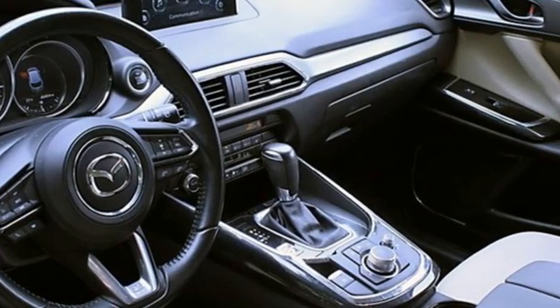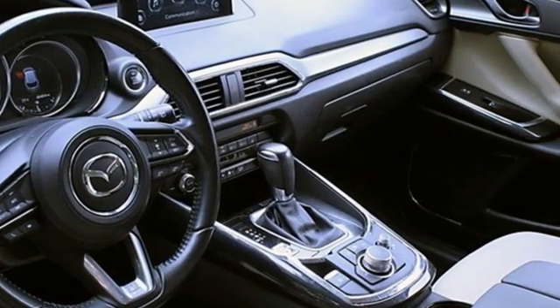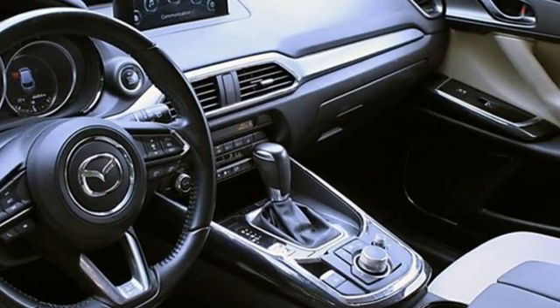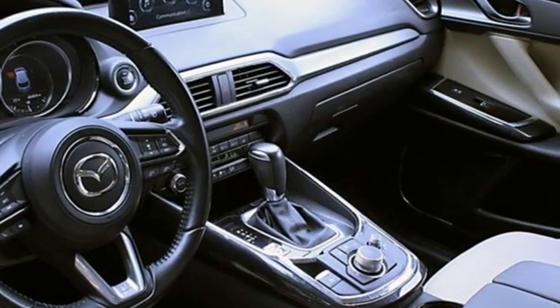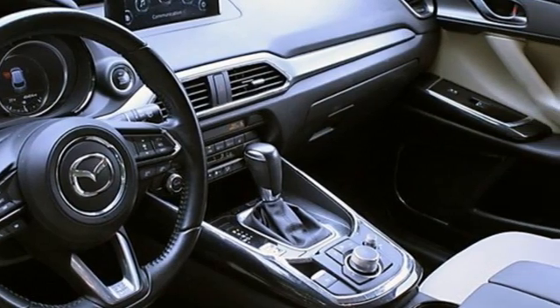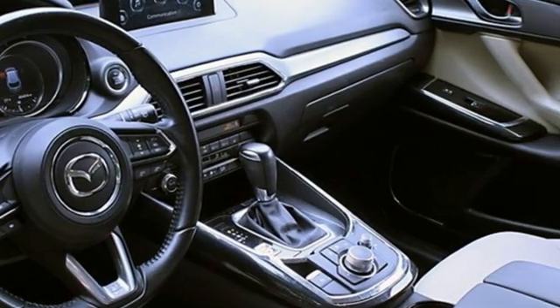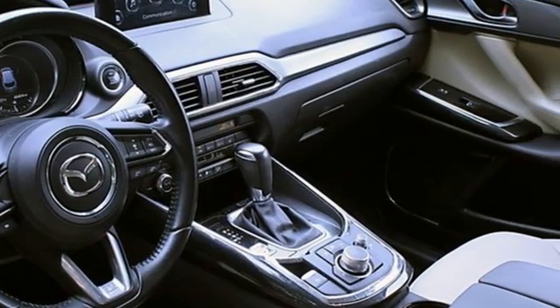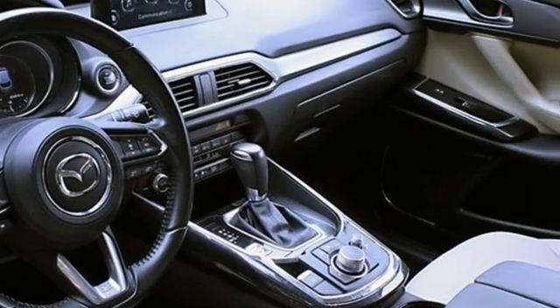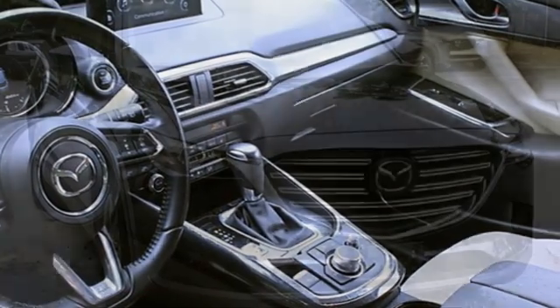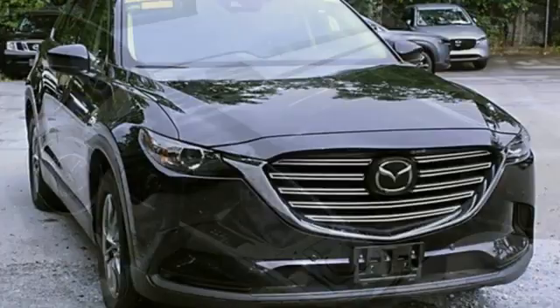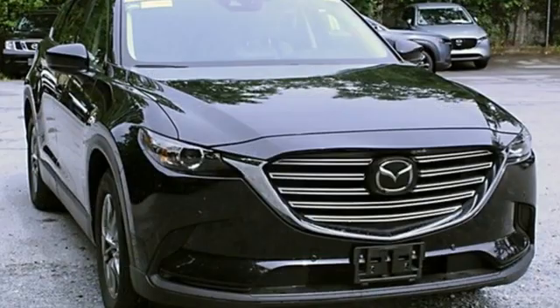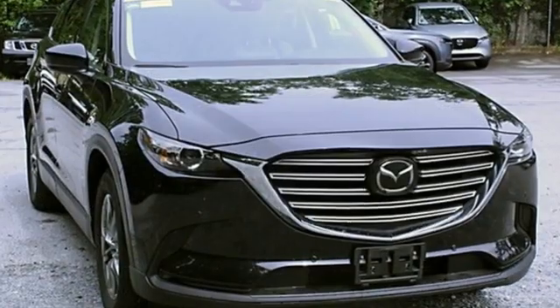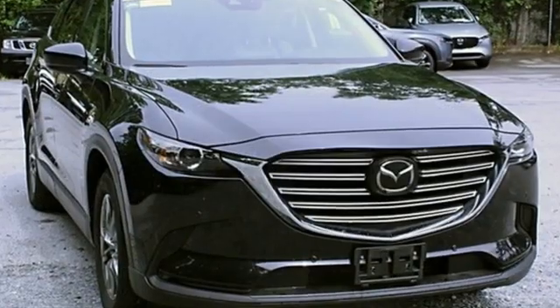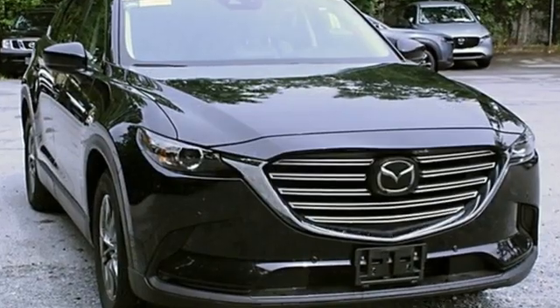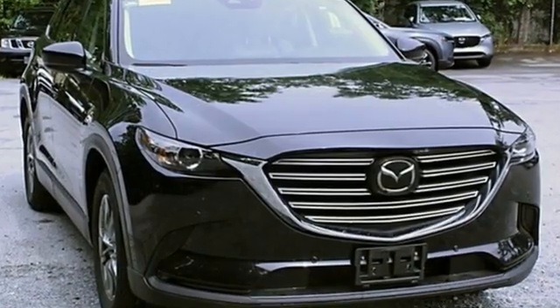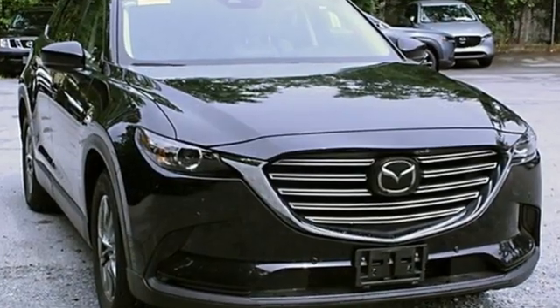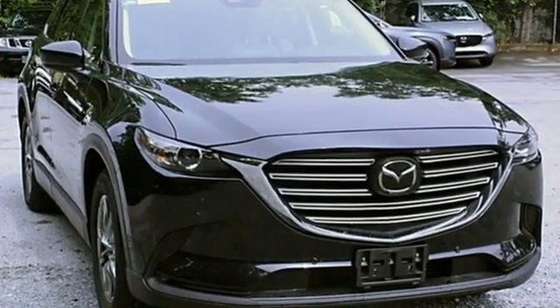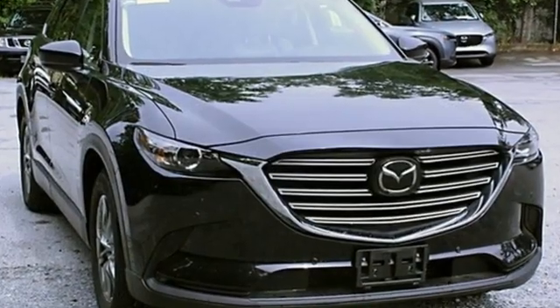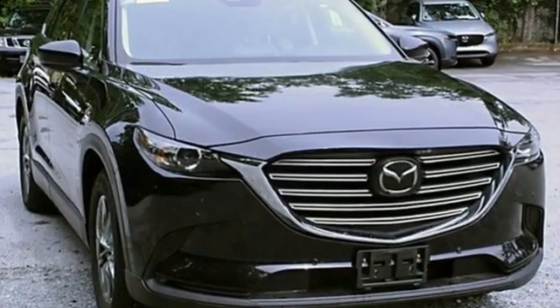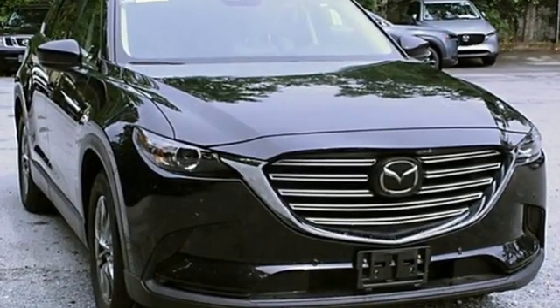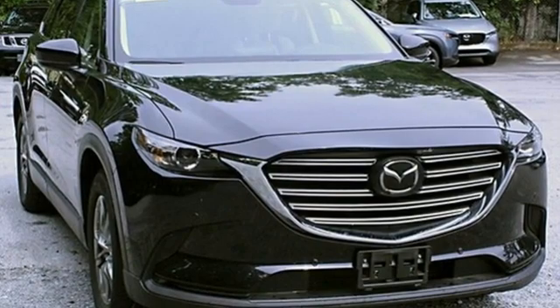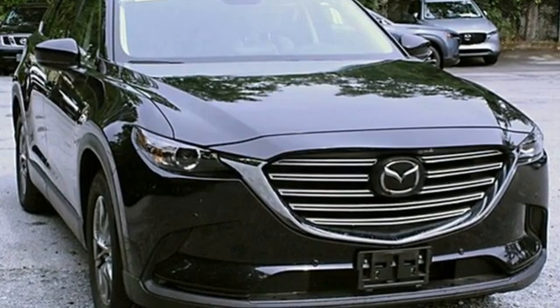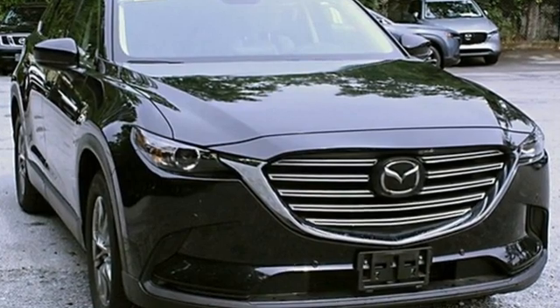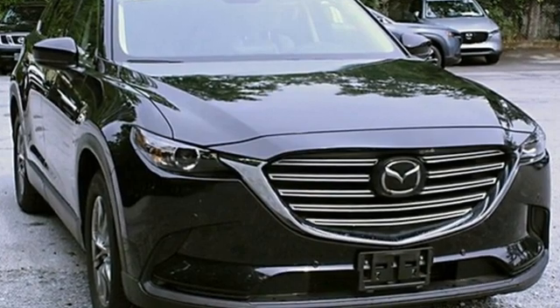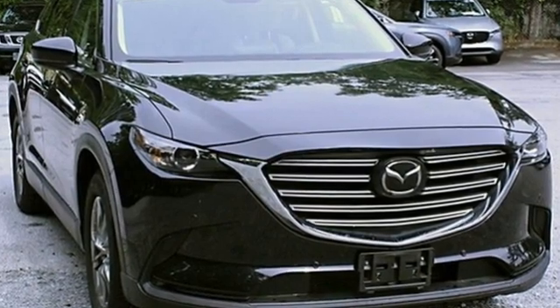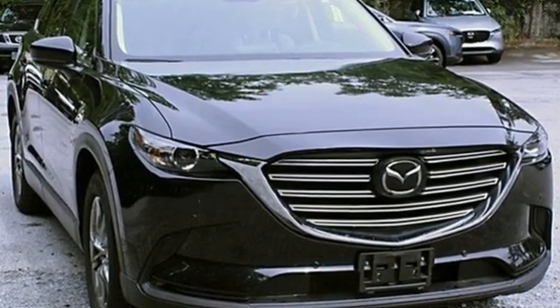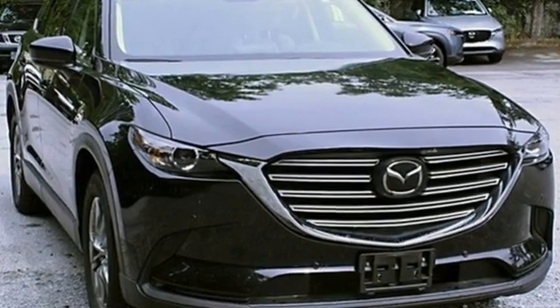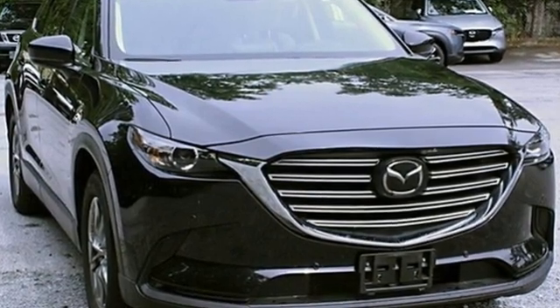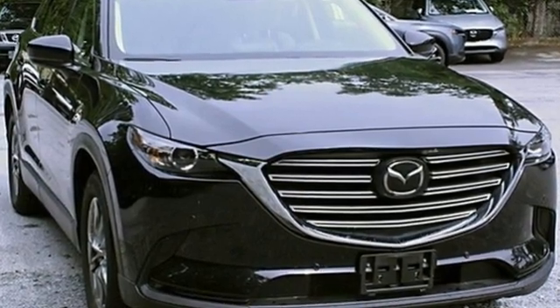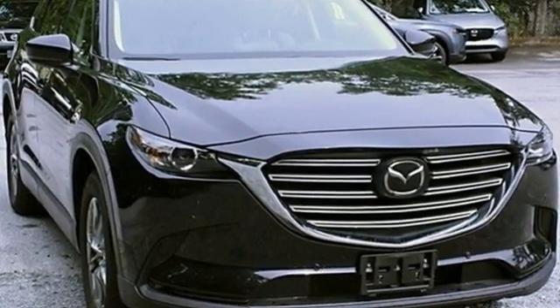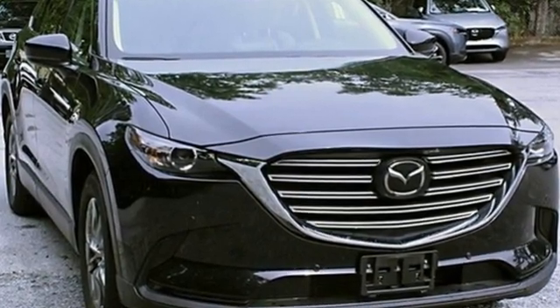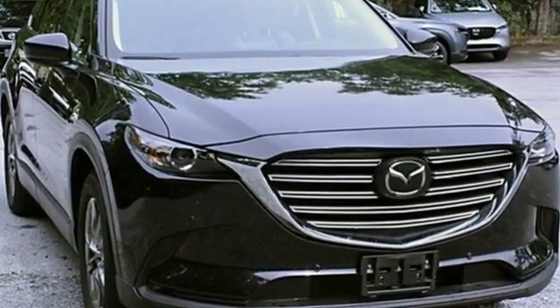For all the things that drive you, there's Mazda. Stop in for a test drive and make it yours today.